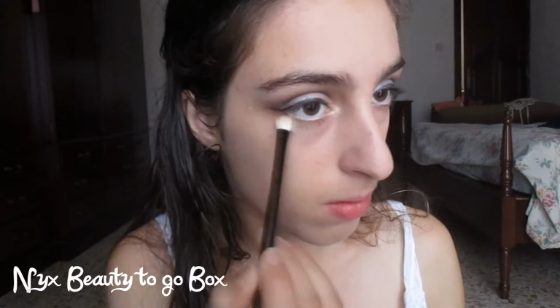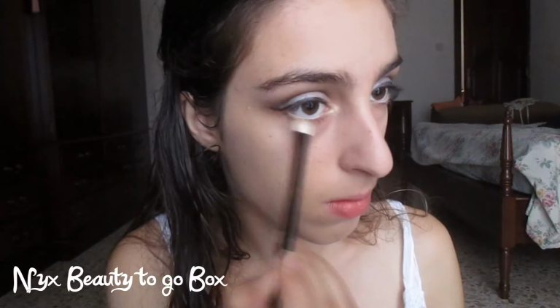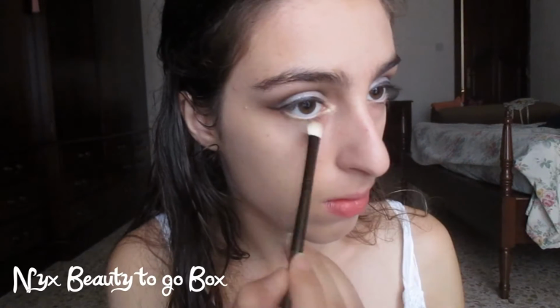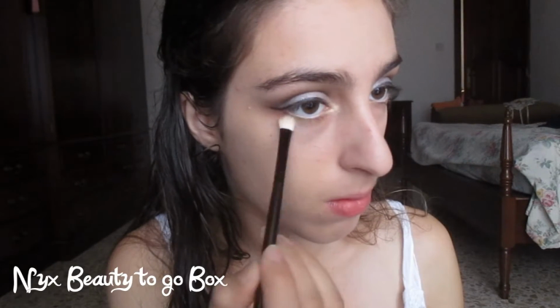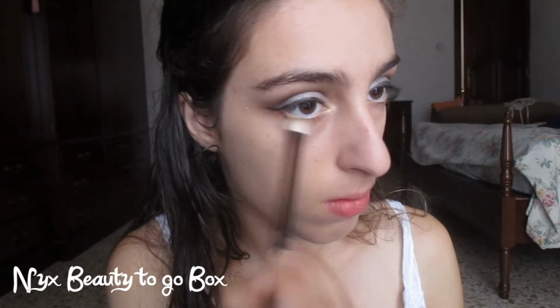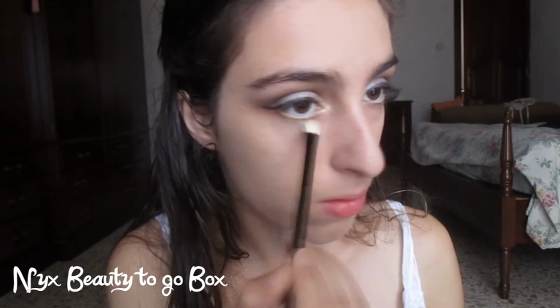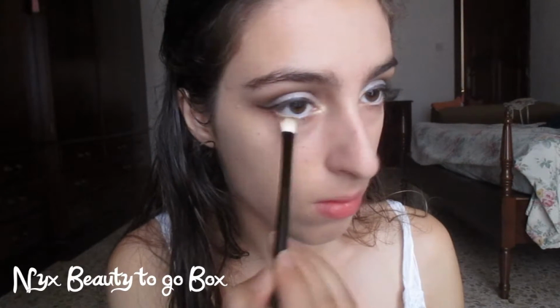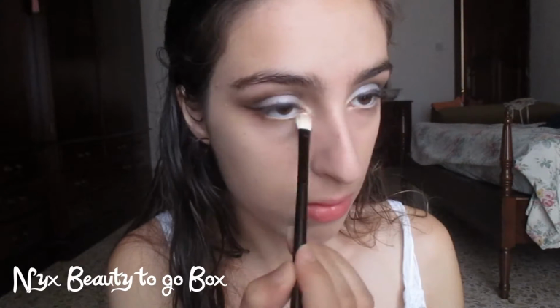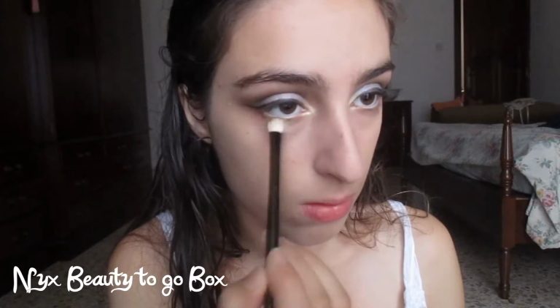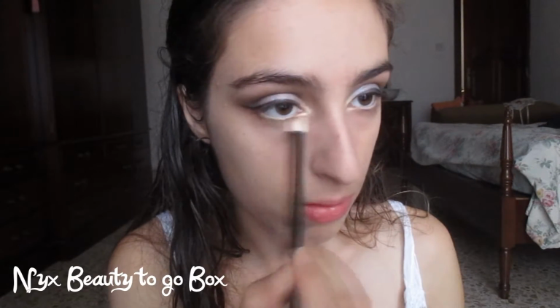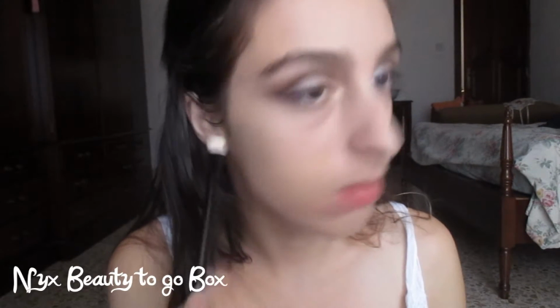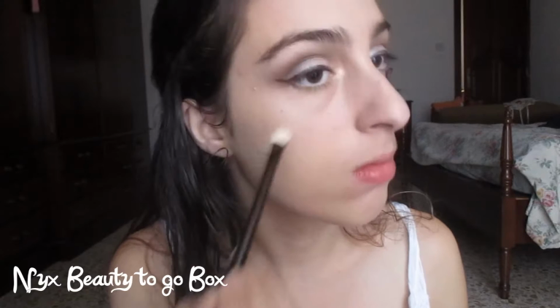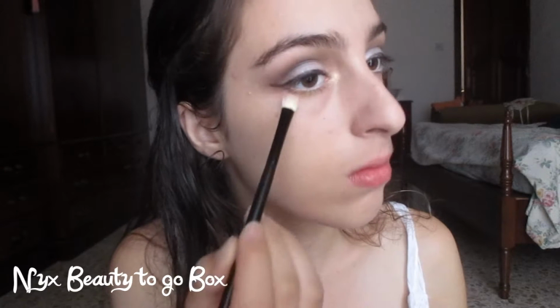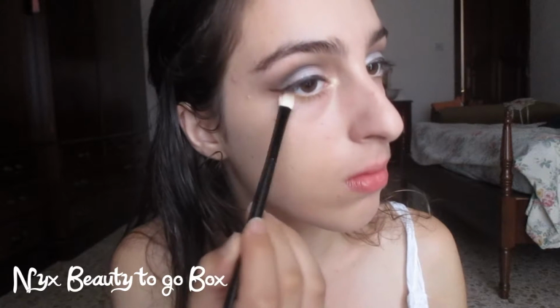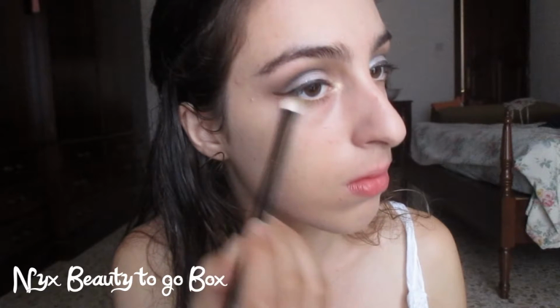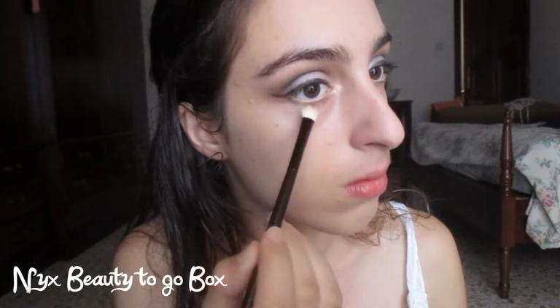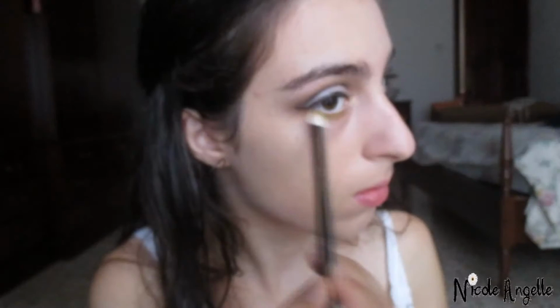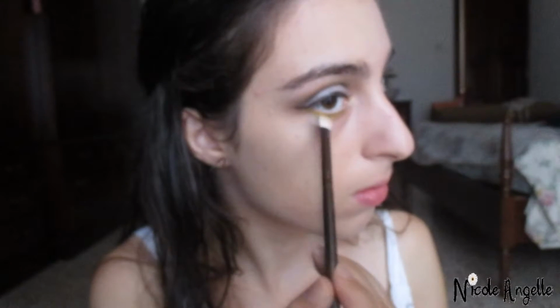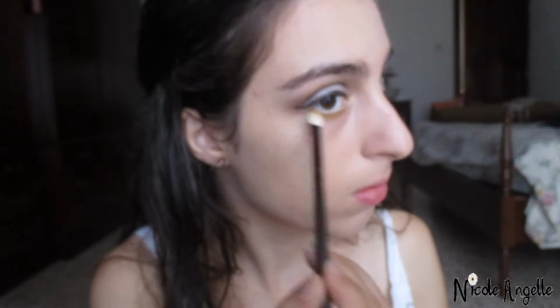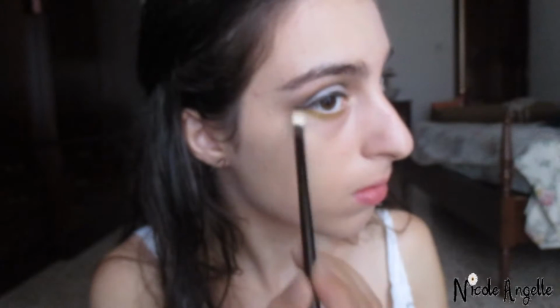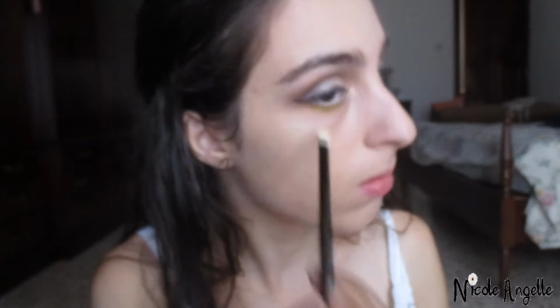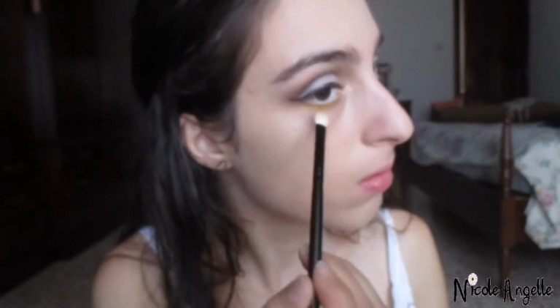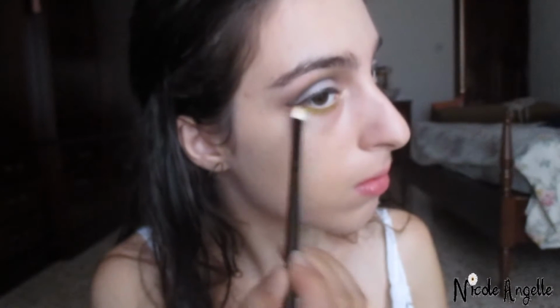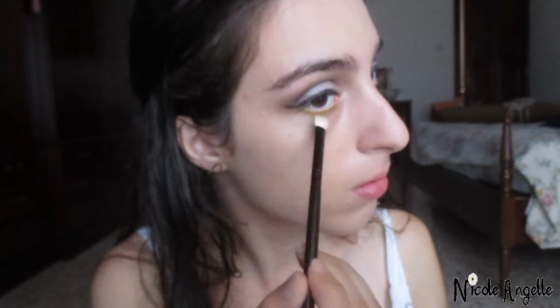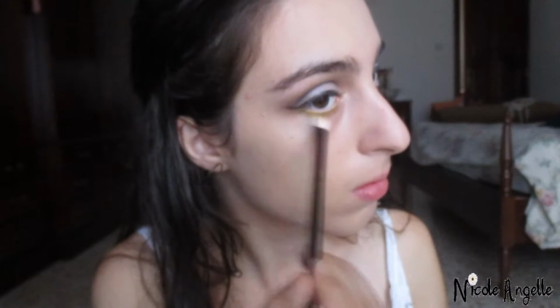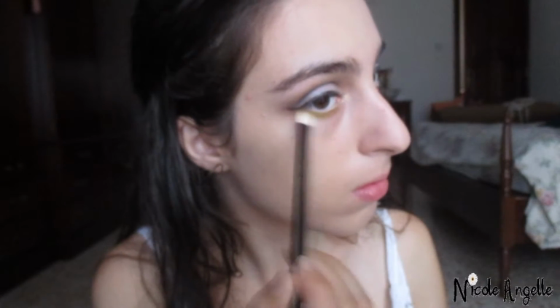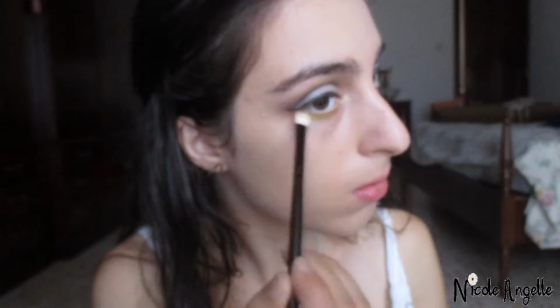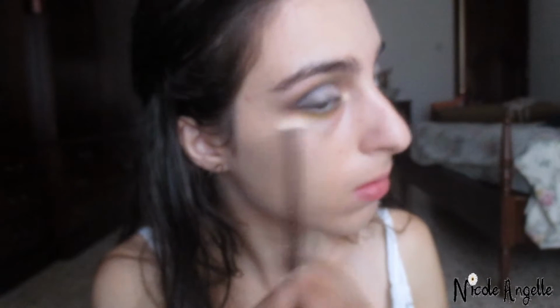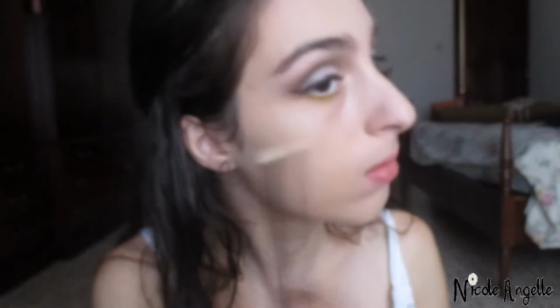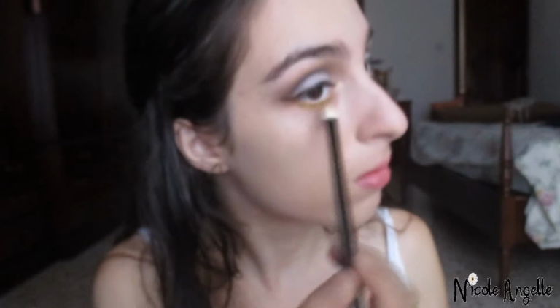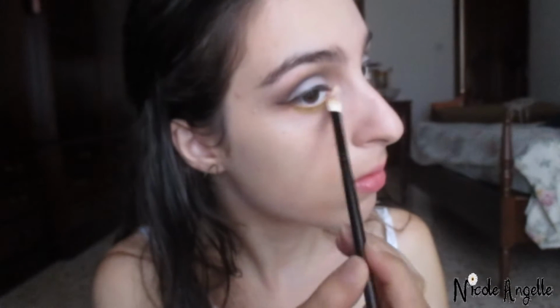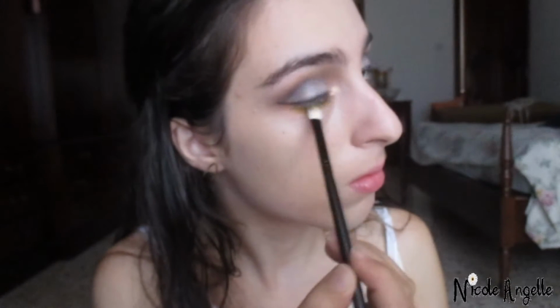Next I'm going to apply yellow eyeshadow into my lower lash line, and I kept on applying this eyeshadow until I got the bright yellow shade I wanted.